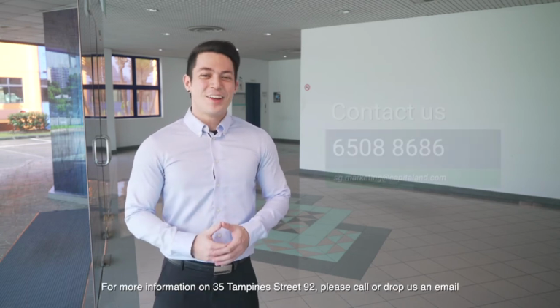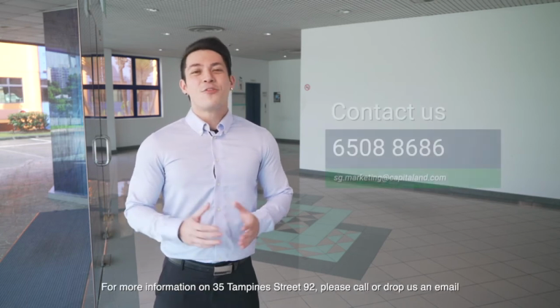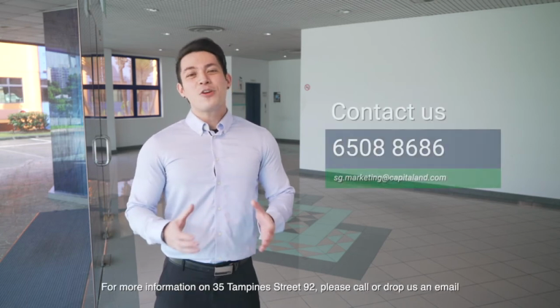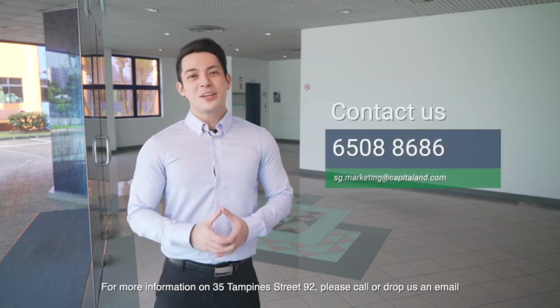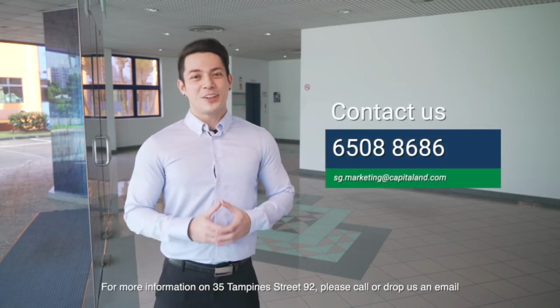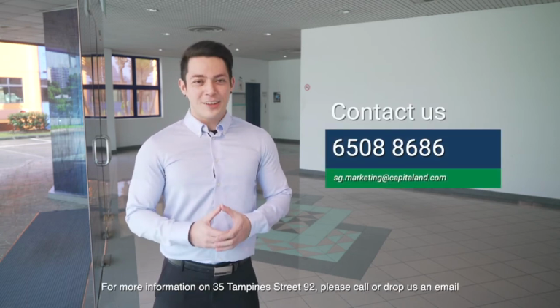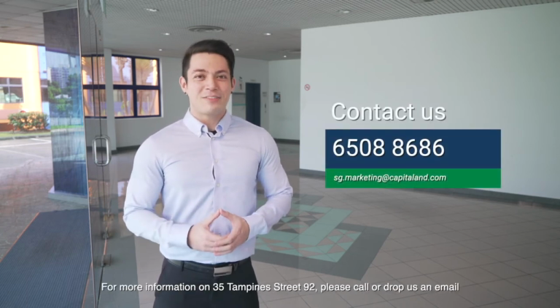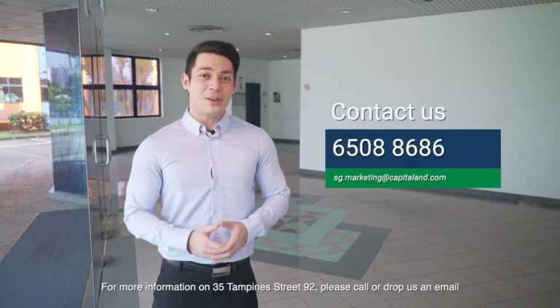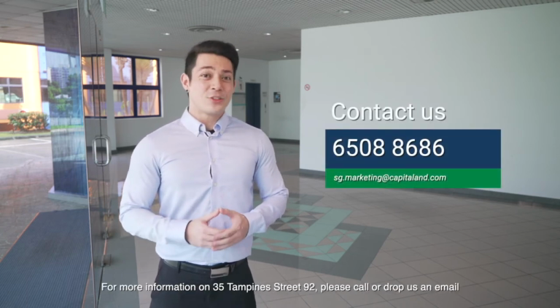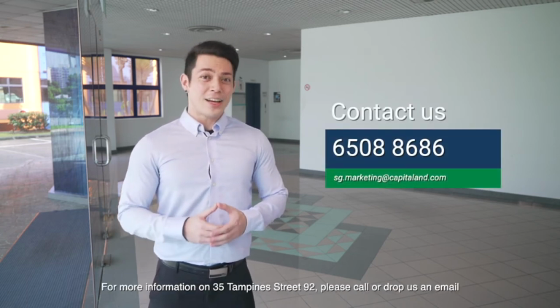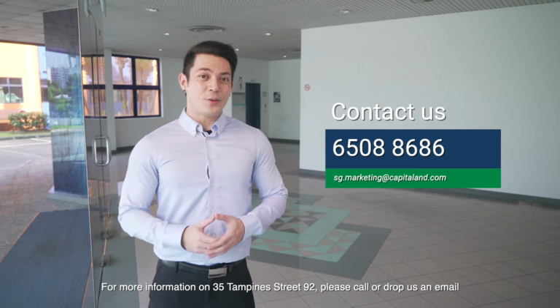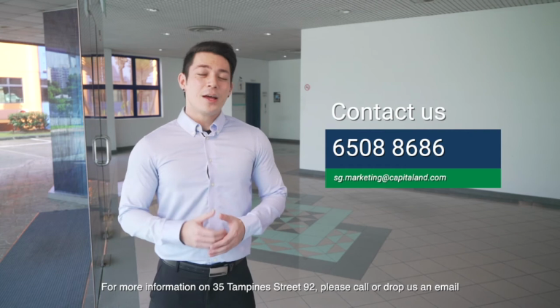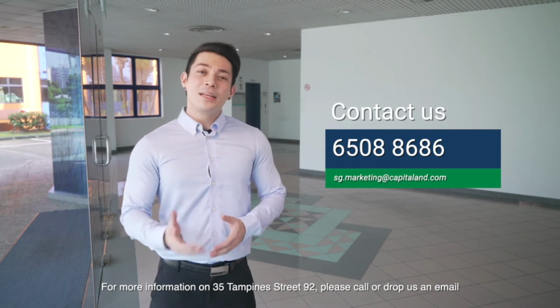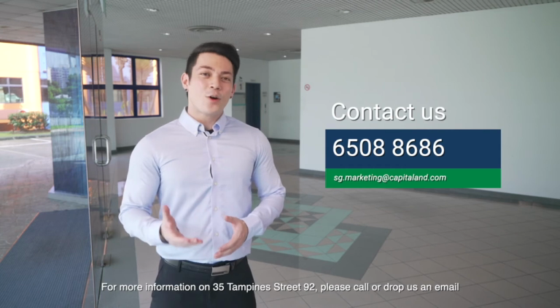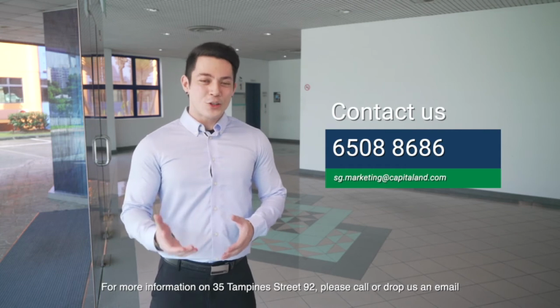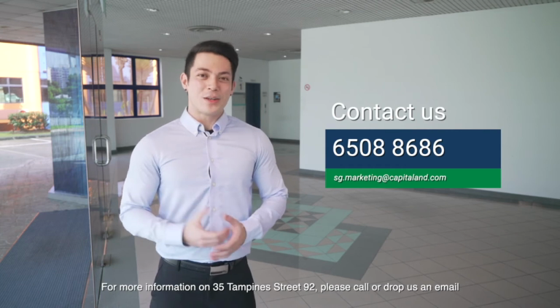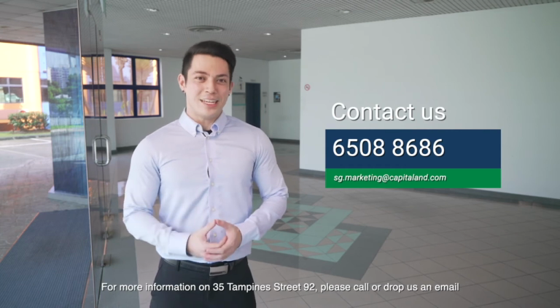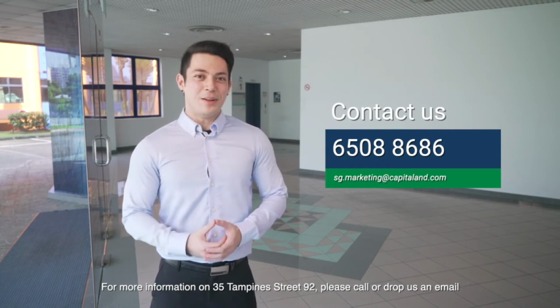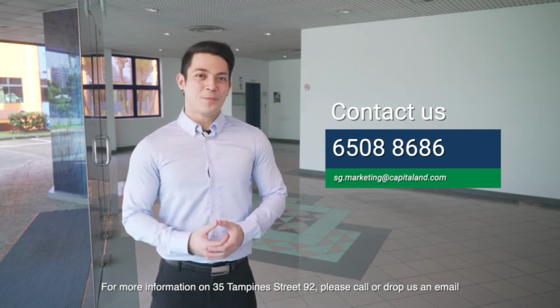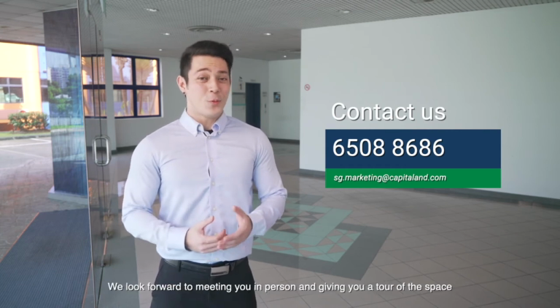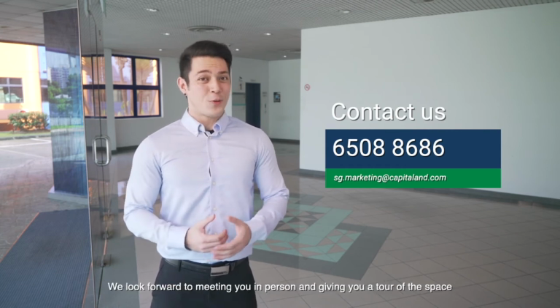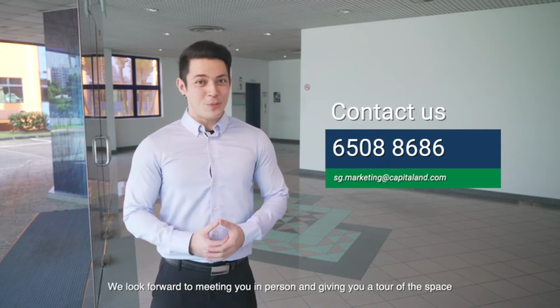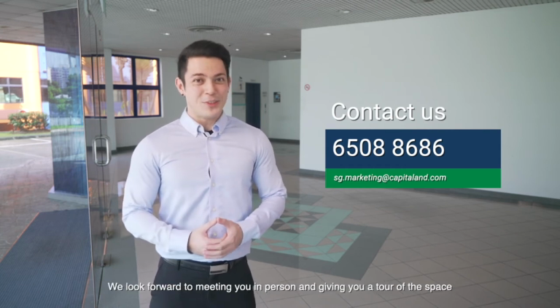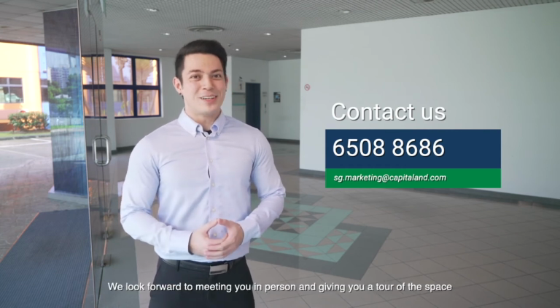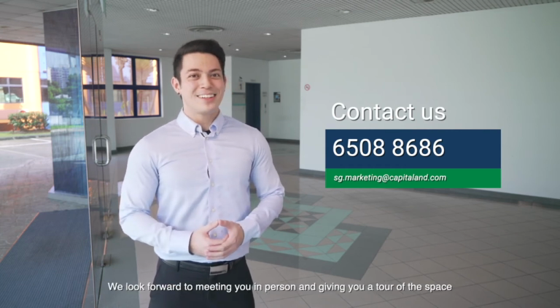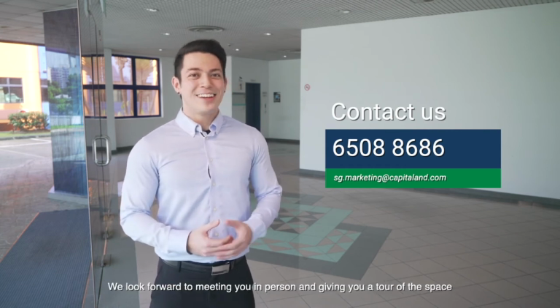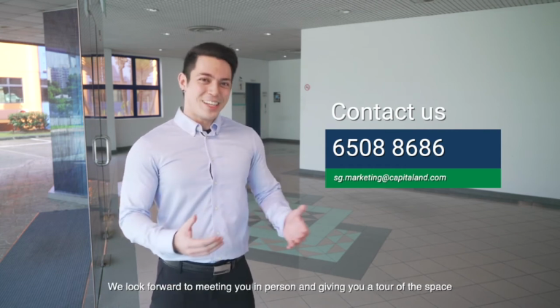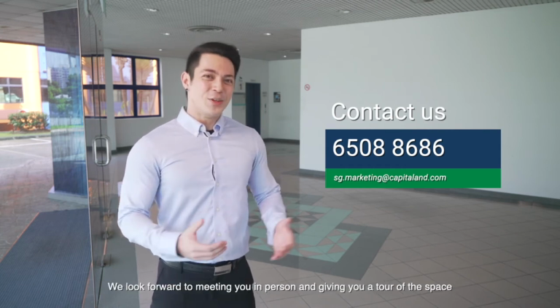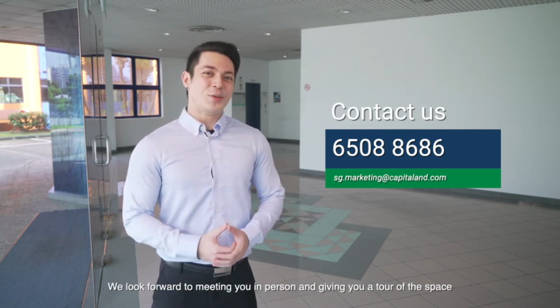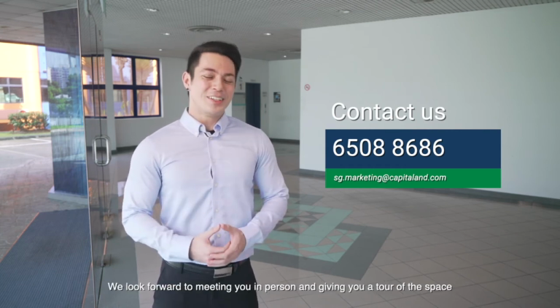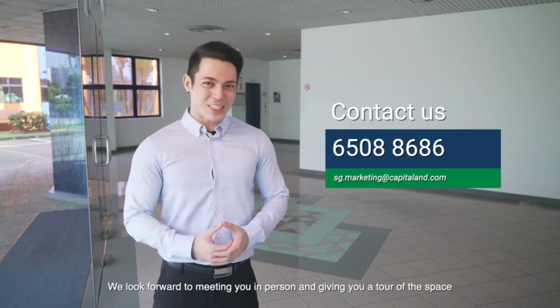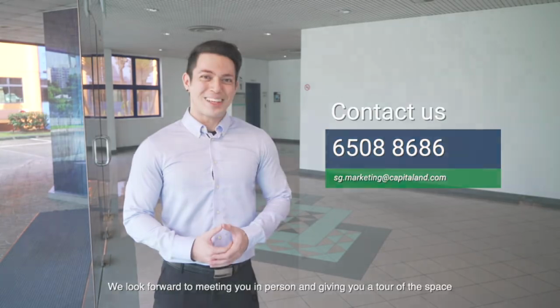For more information on 35 Tampines Street 92, please call or drop us an email. We look forward to meeting you in person and giving you a tour of the space.